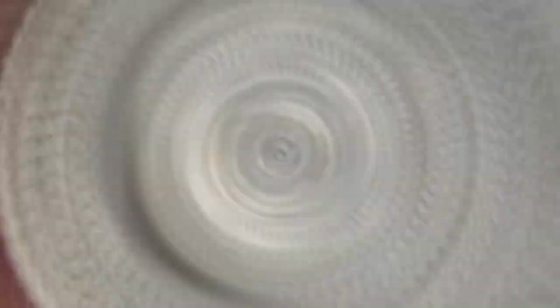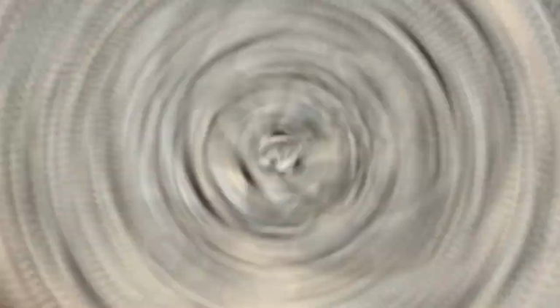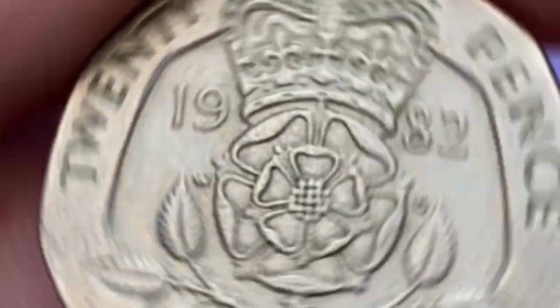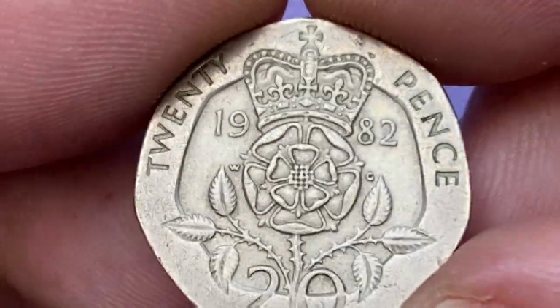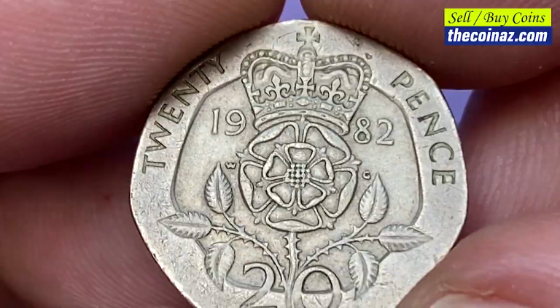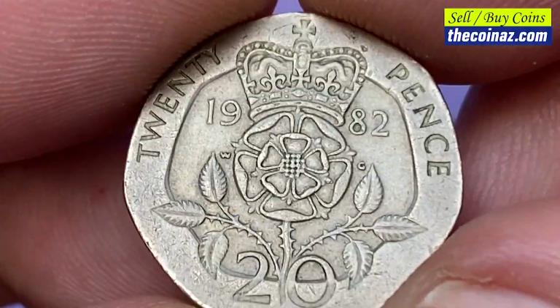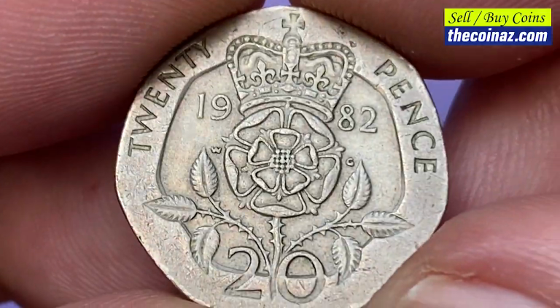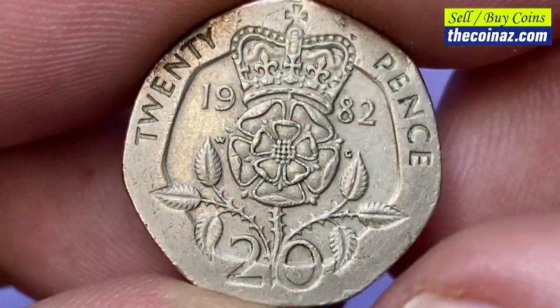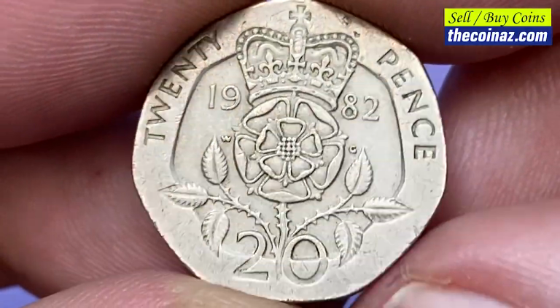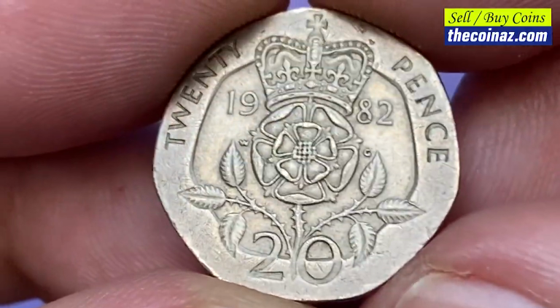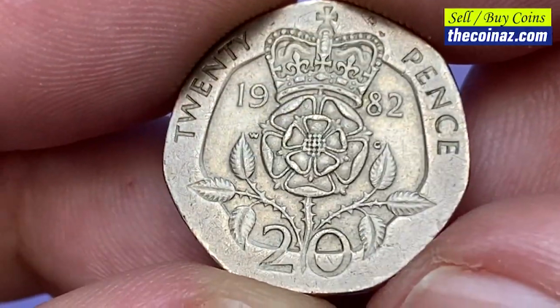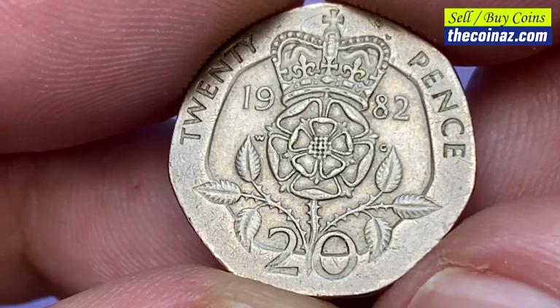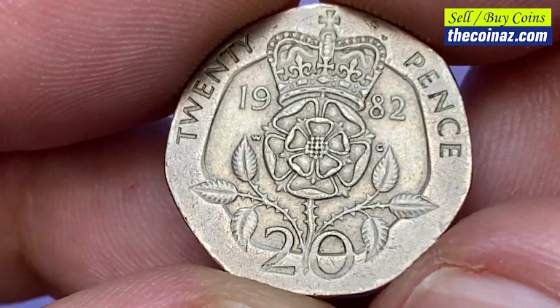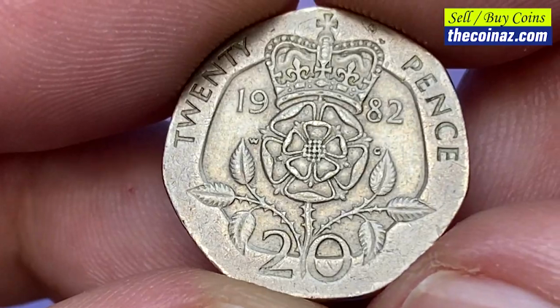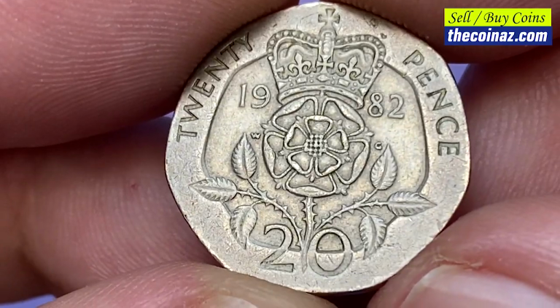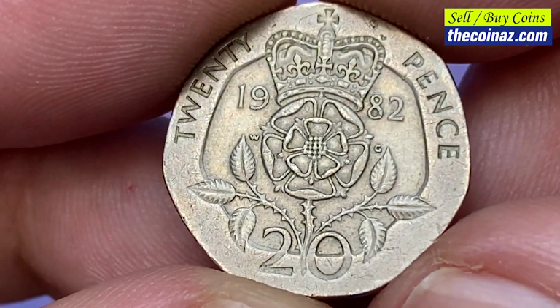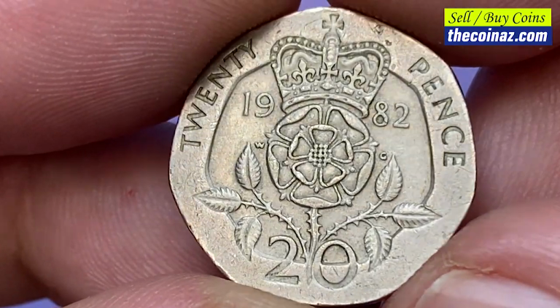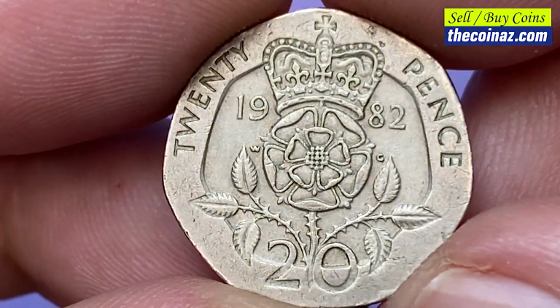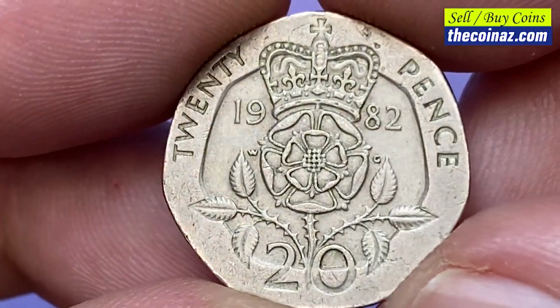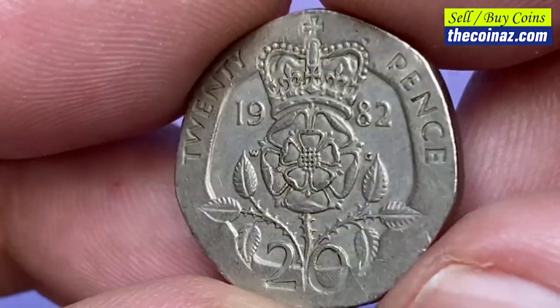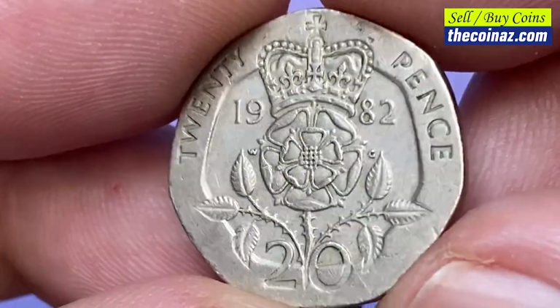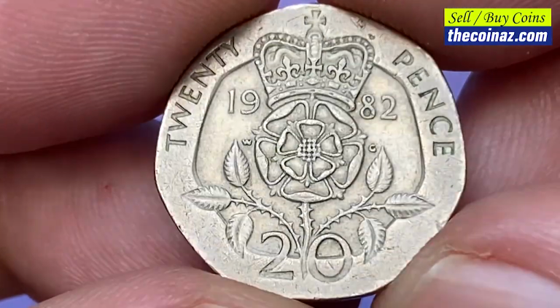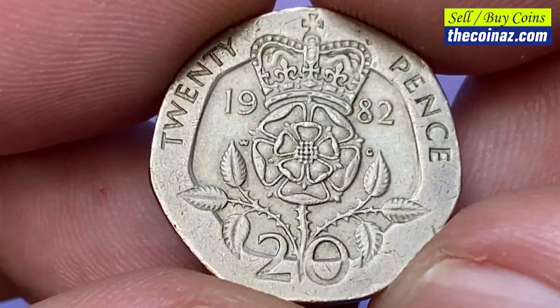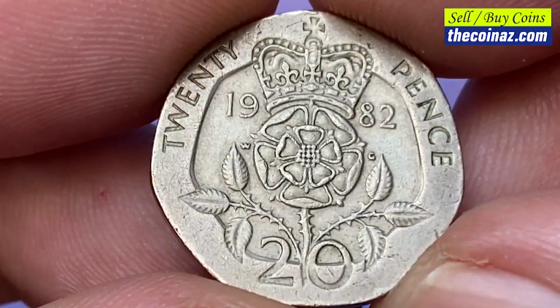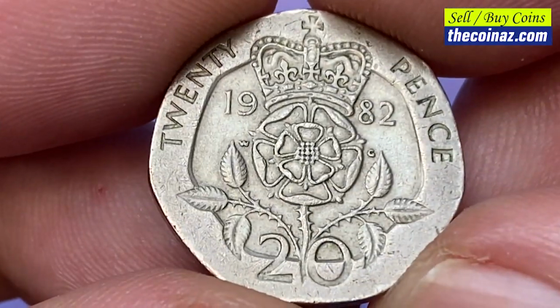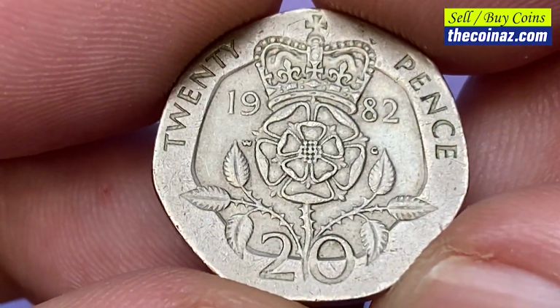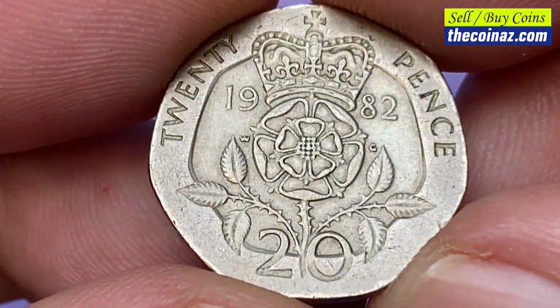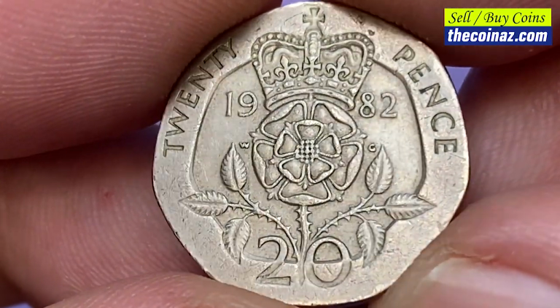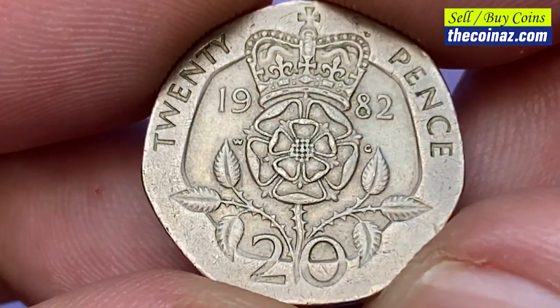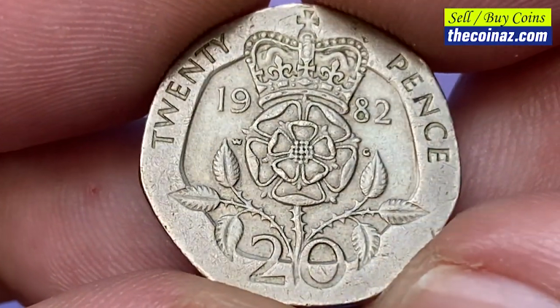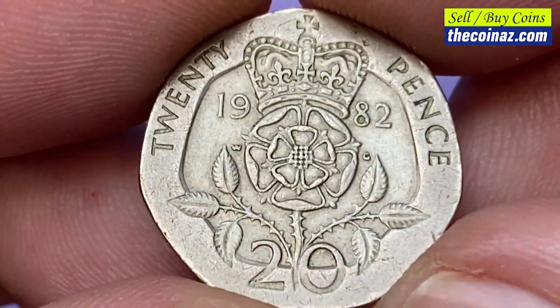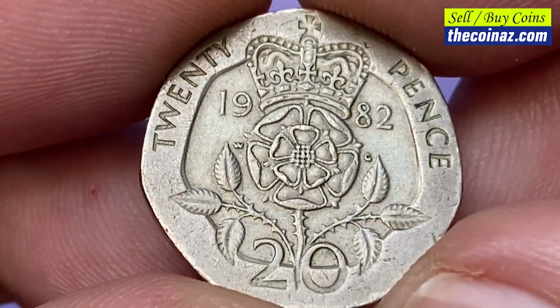The reverse side displays sharply detailed device elements. Light wear is seen on the leaves of the badge.